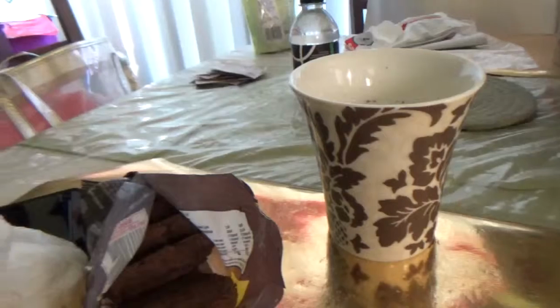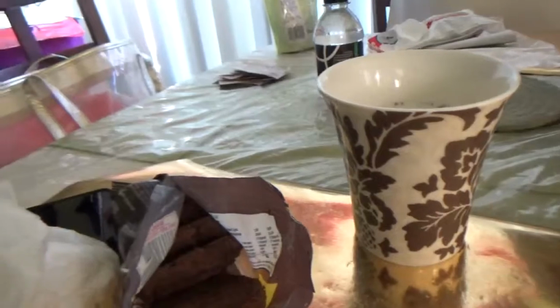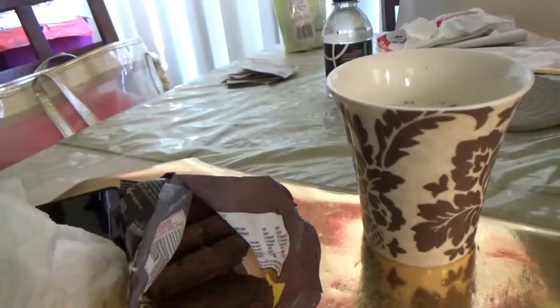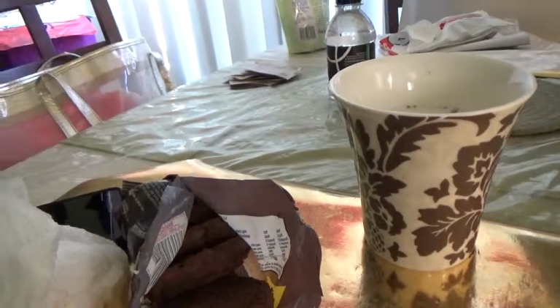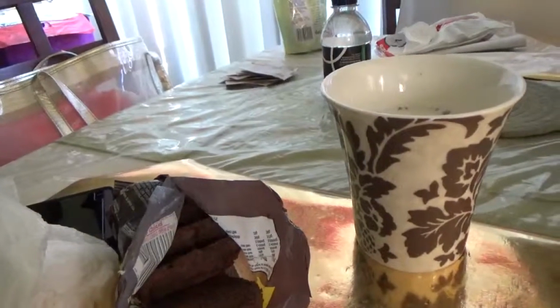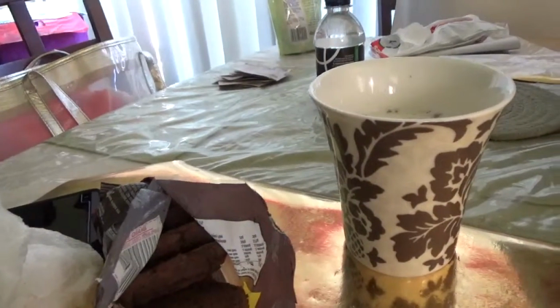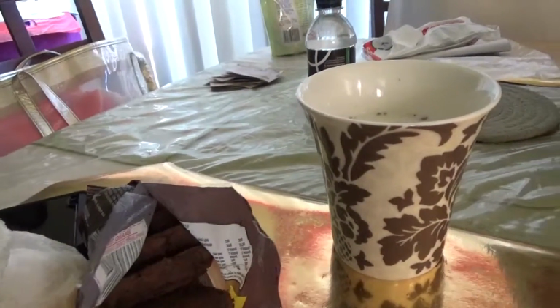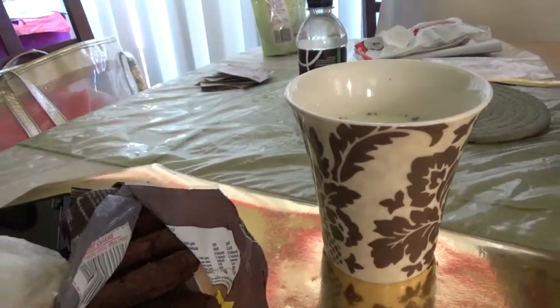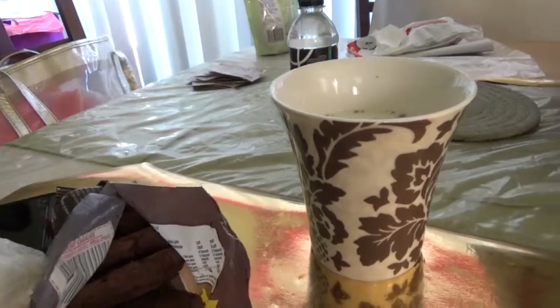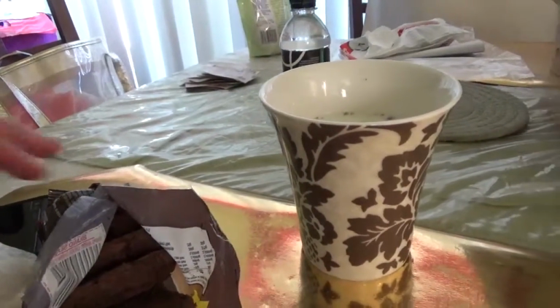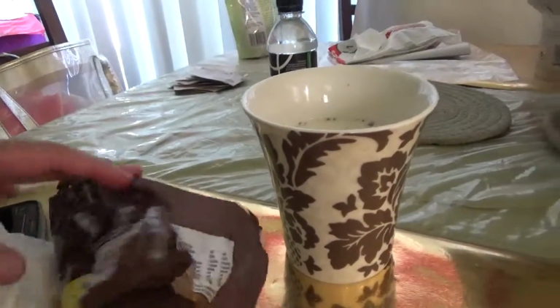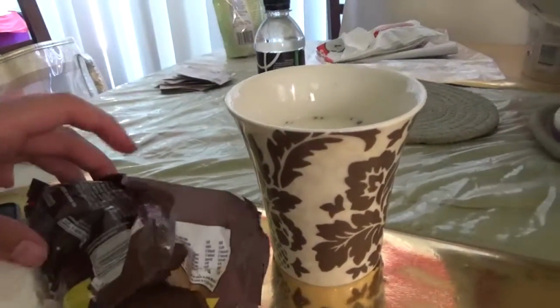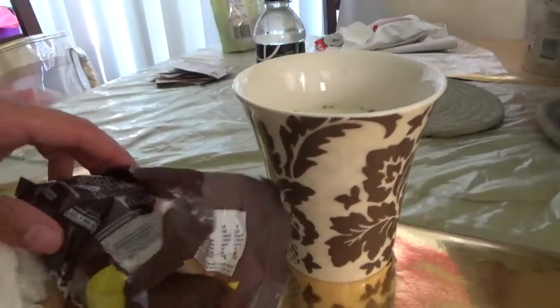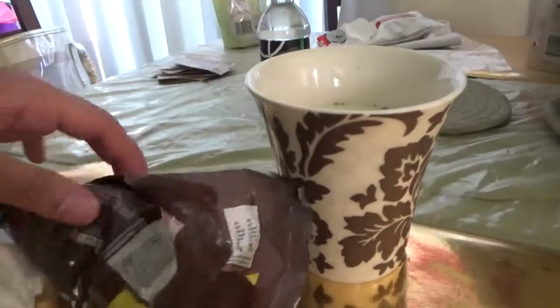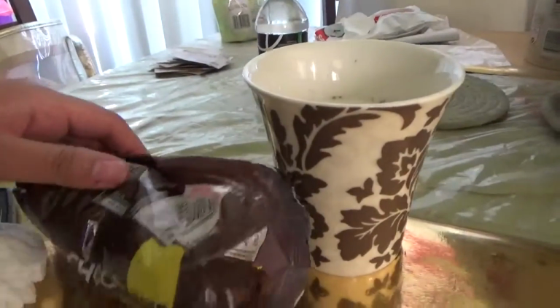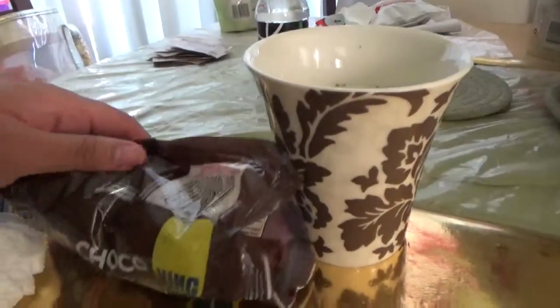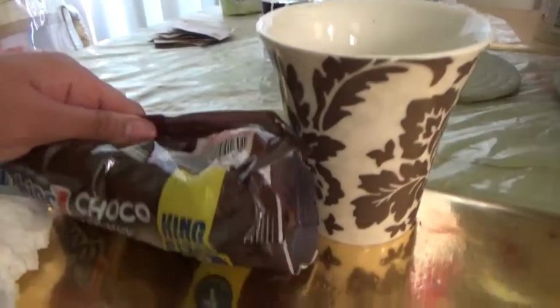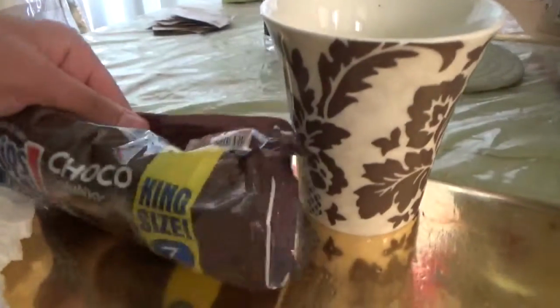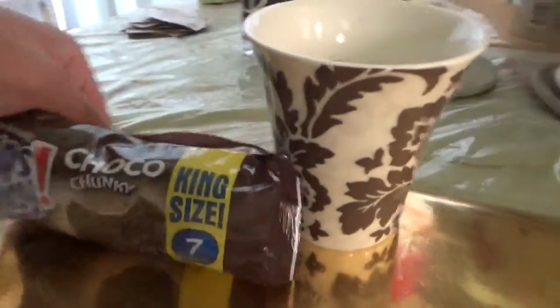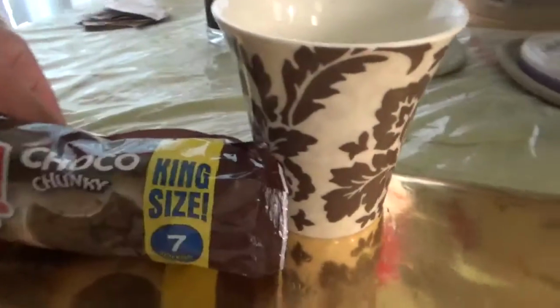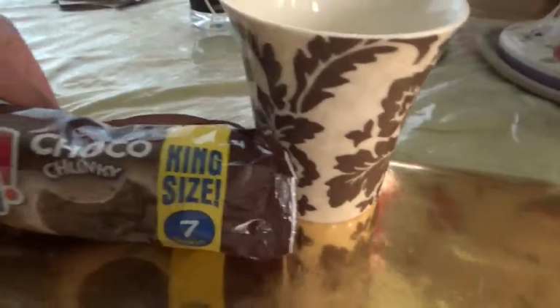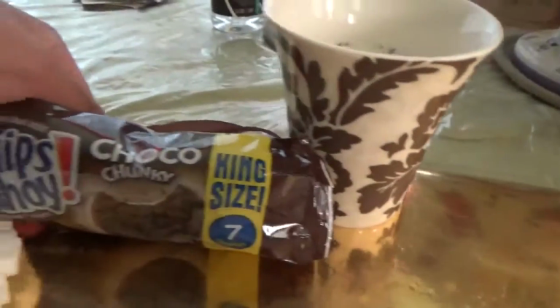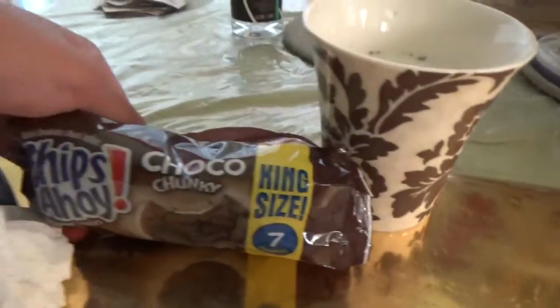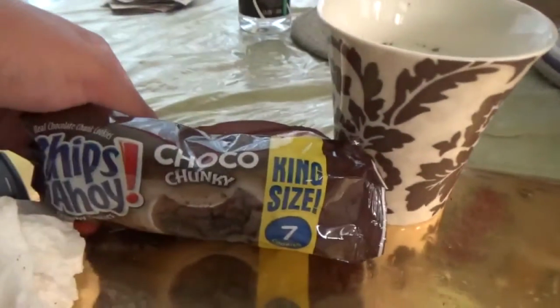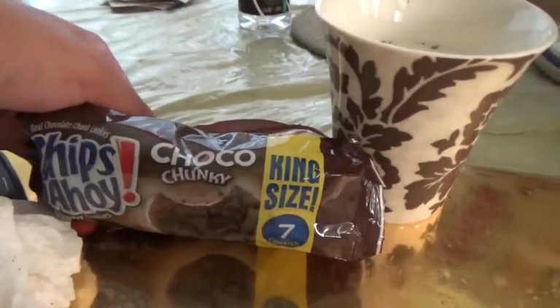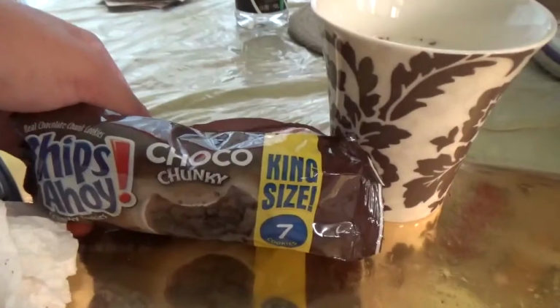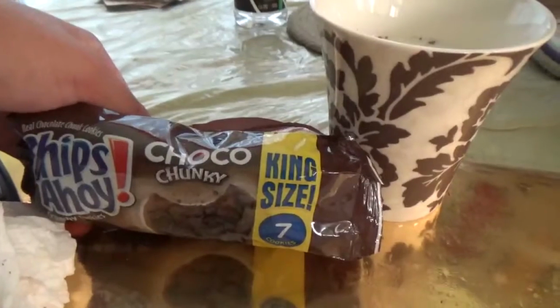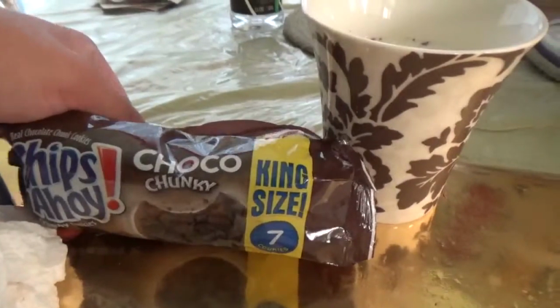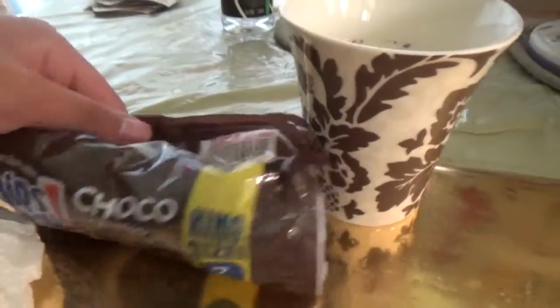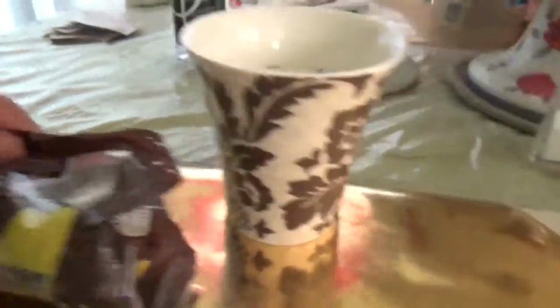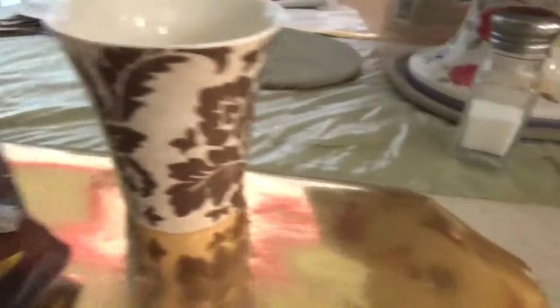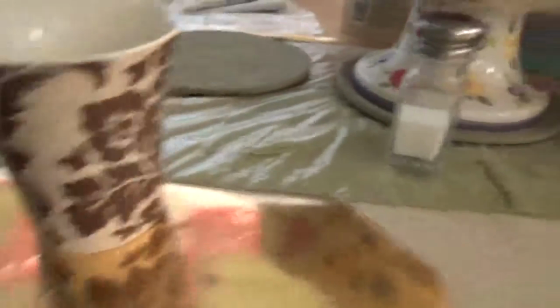Hi guys, it's me, Robyn. I am back with another food review with Chips Ahoy Choco Chunky Cookies.